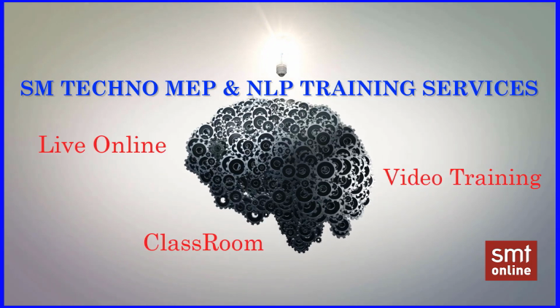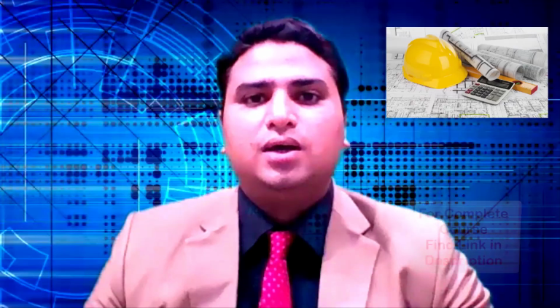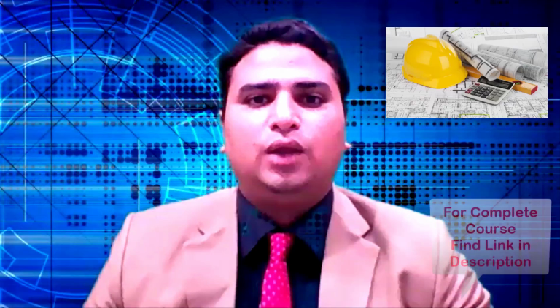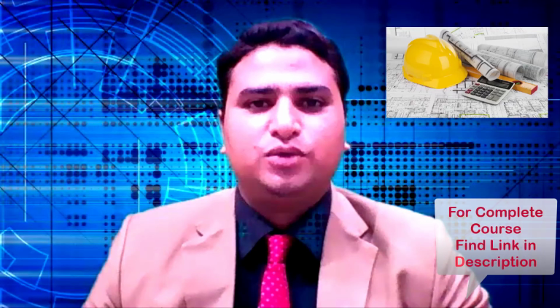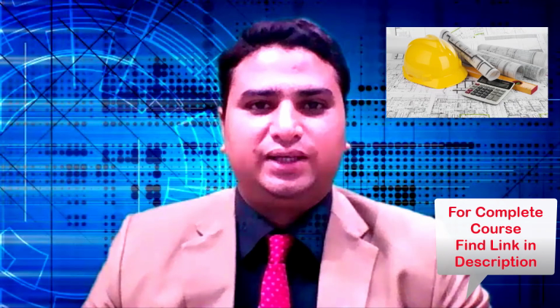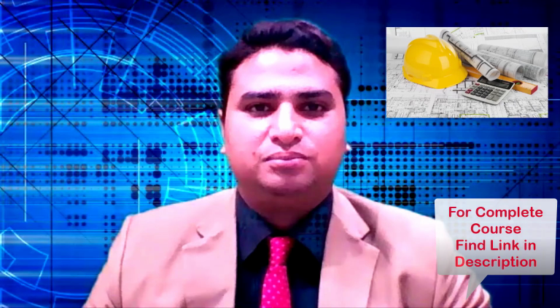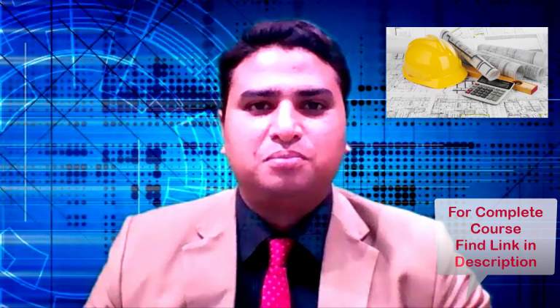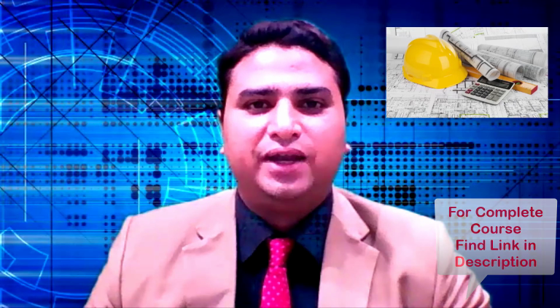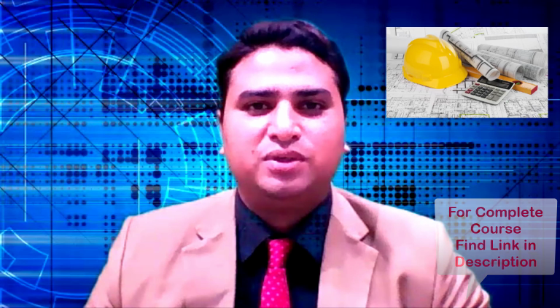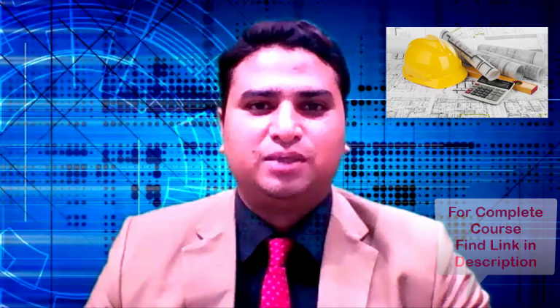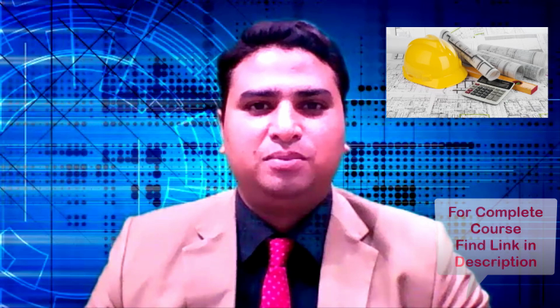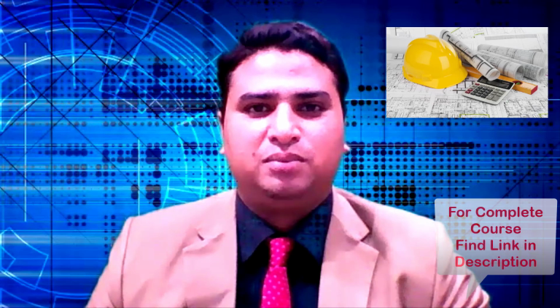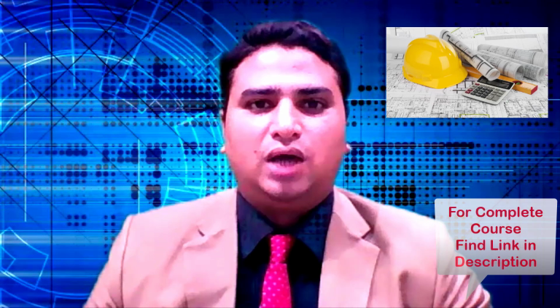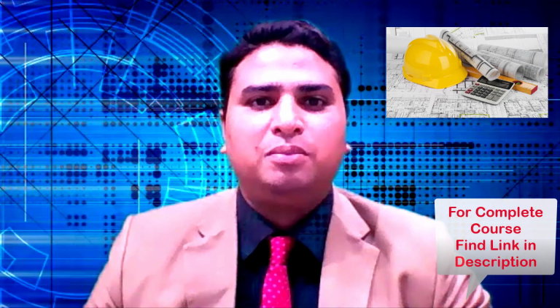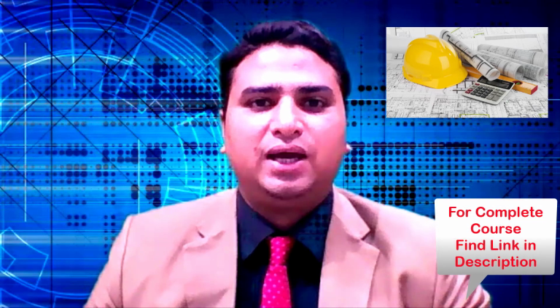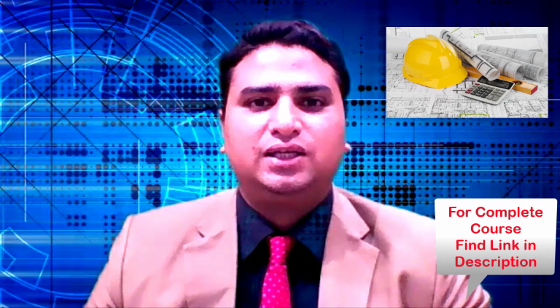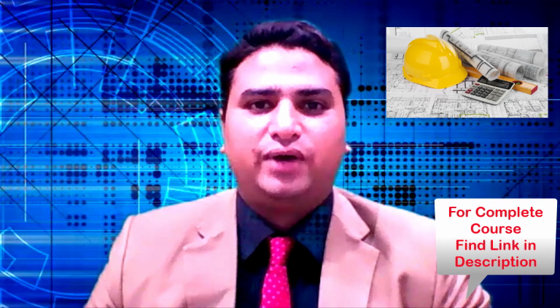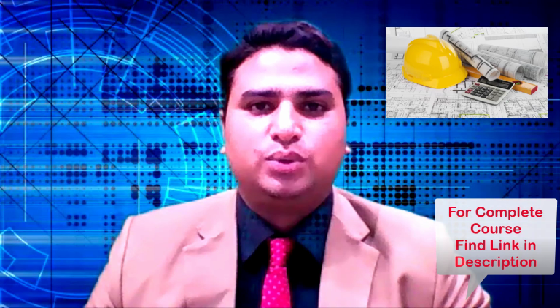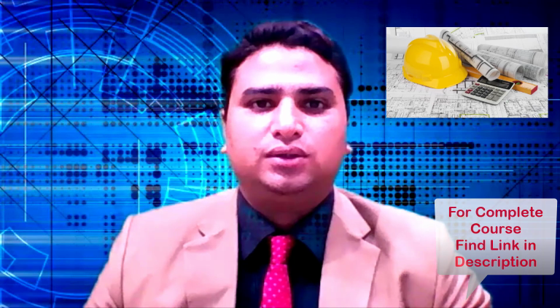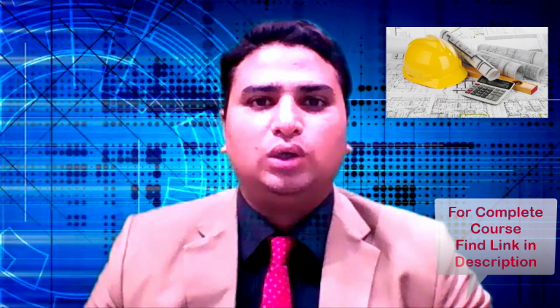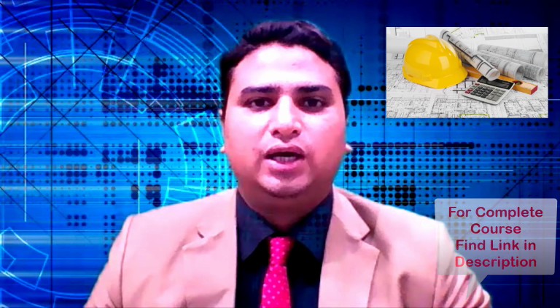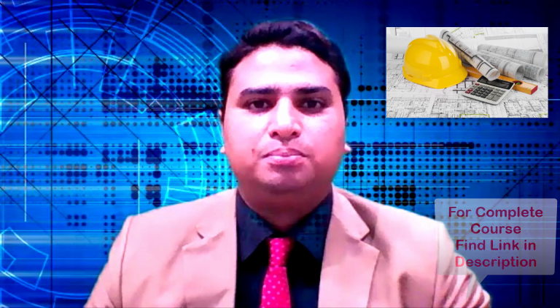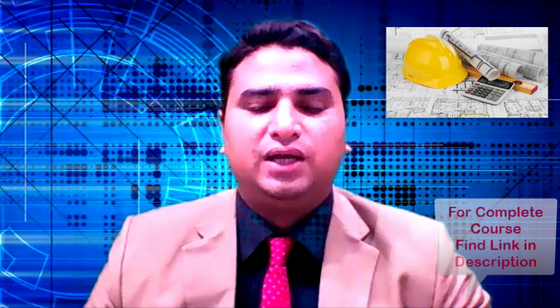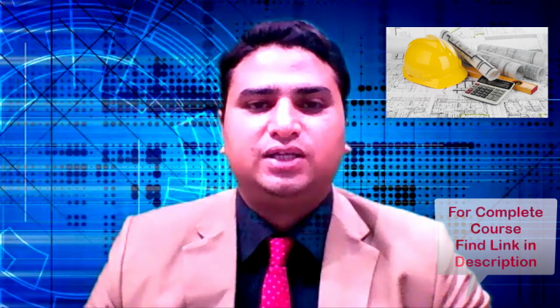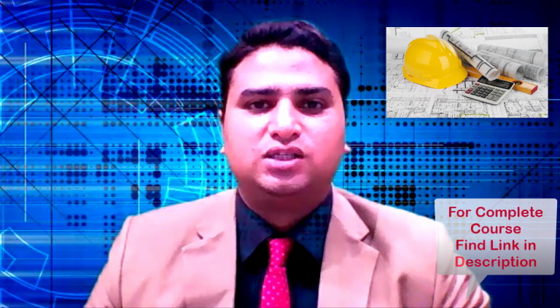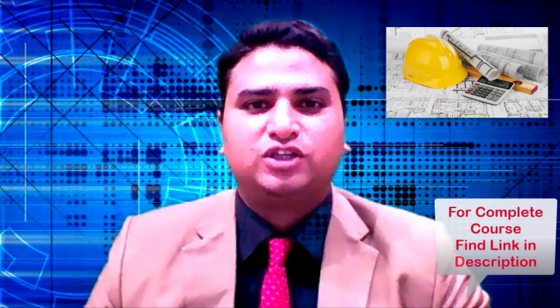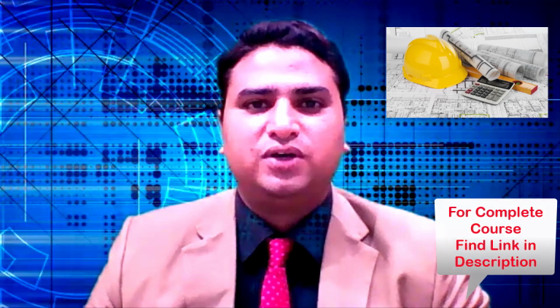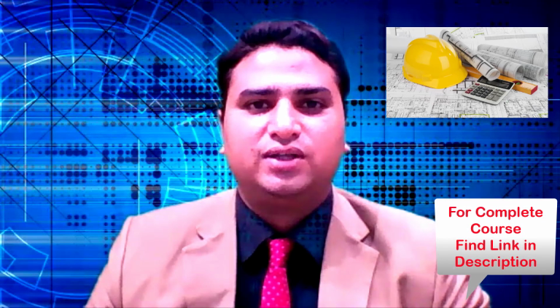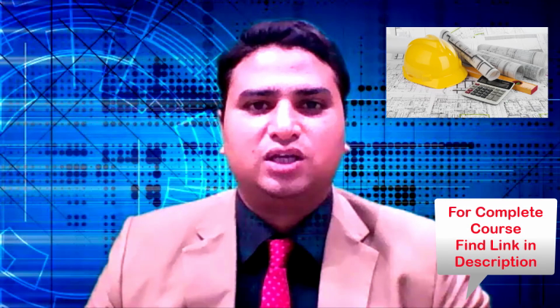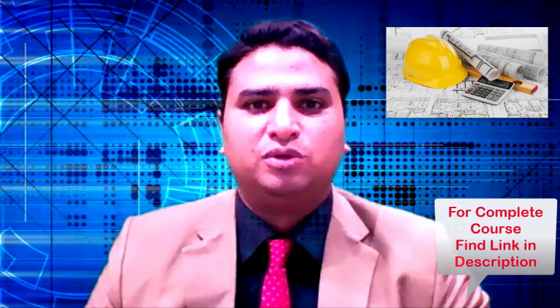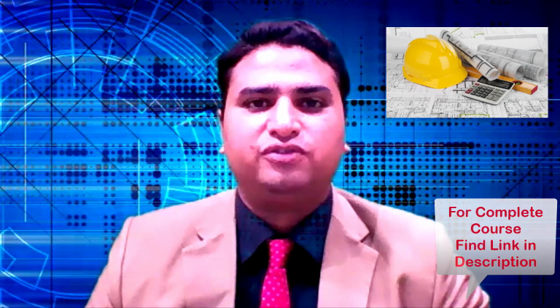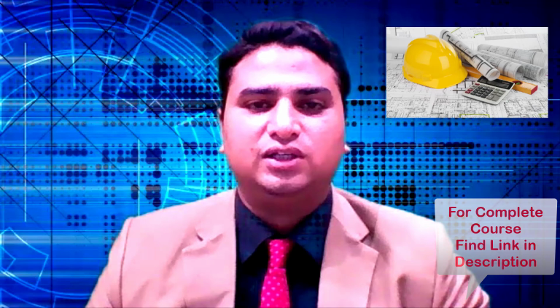Hello and welcome. My name is Habib Ahmed. I'm a mechanical graduate with 10 years of experience in the MEP field.